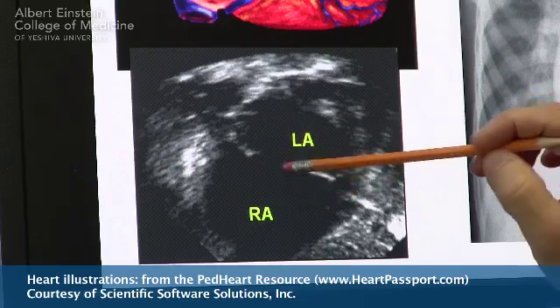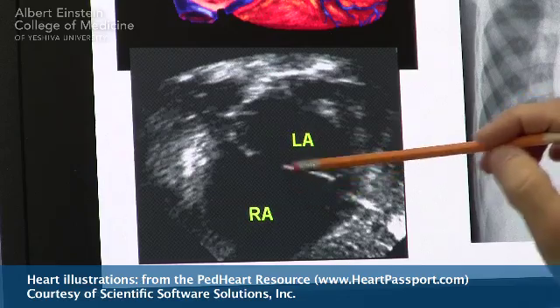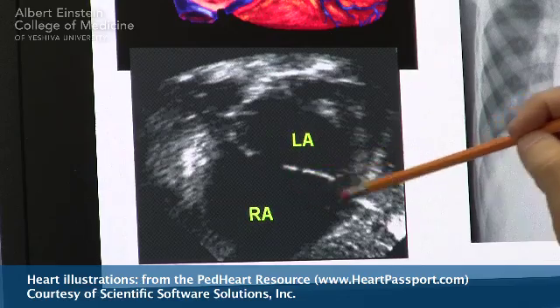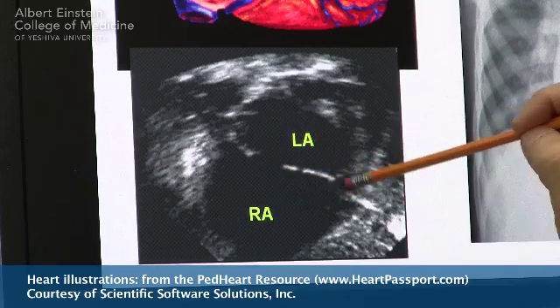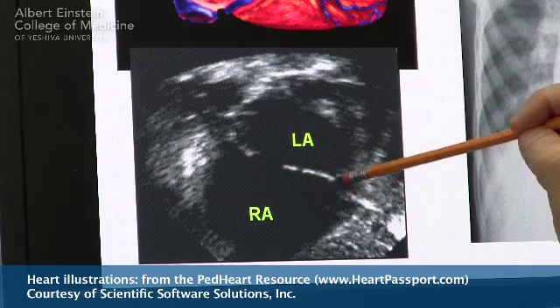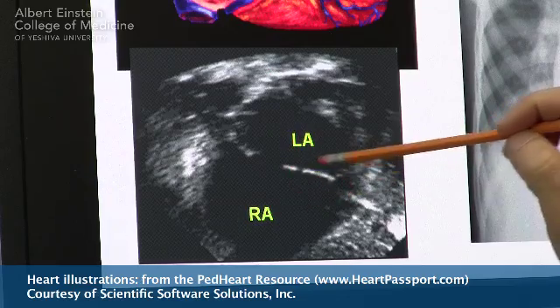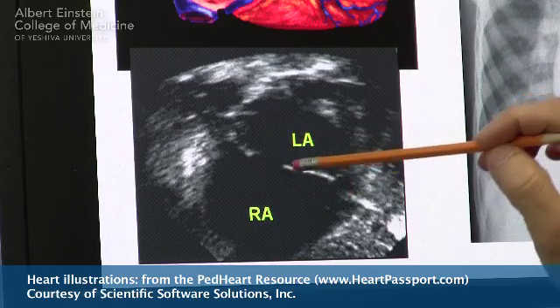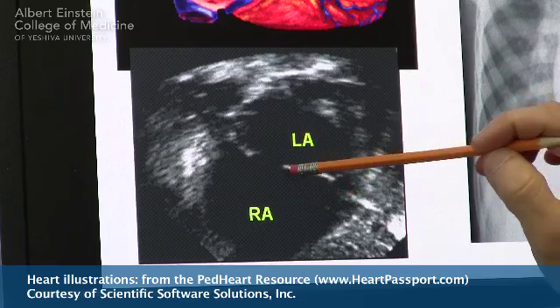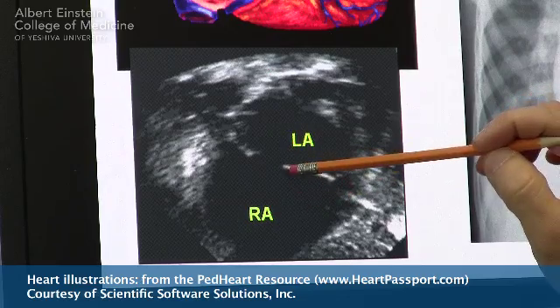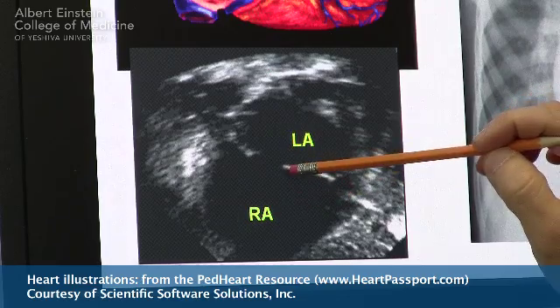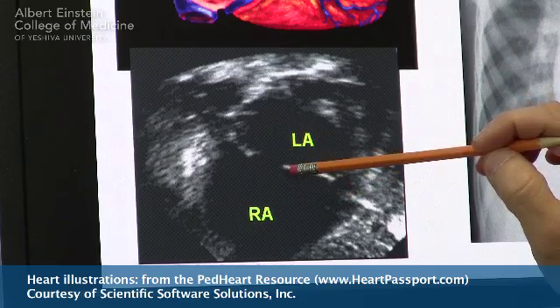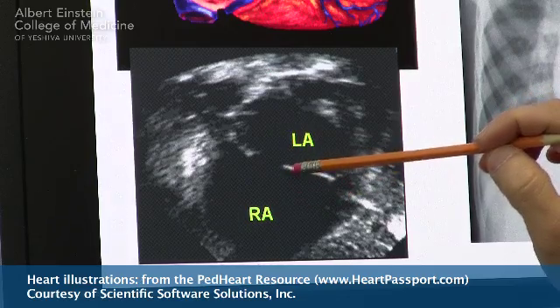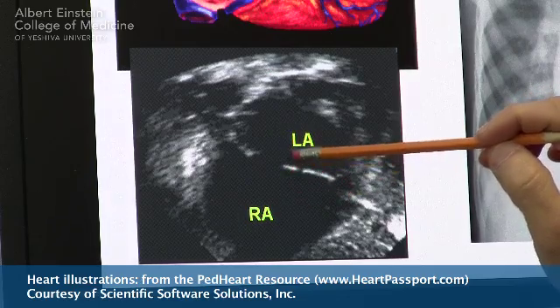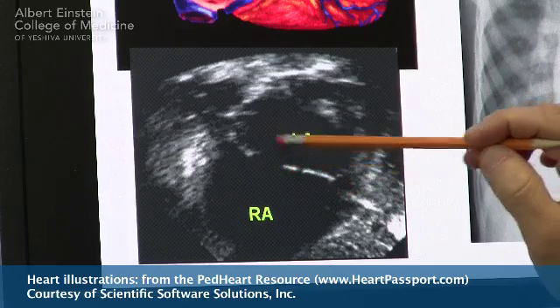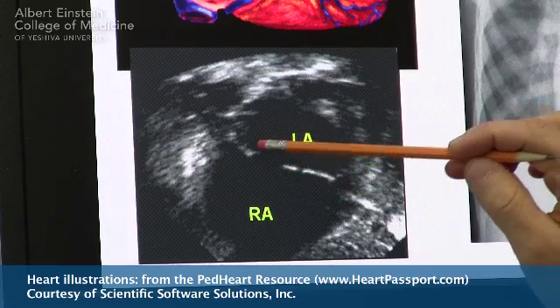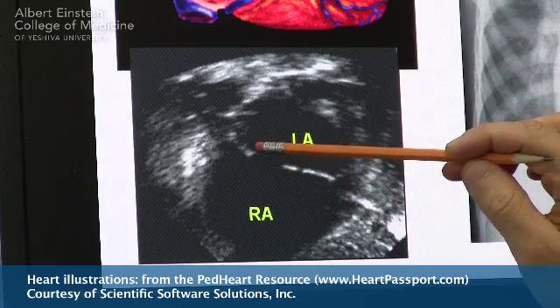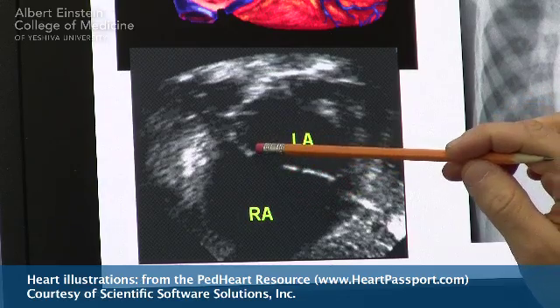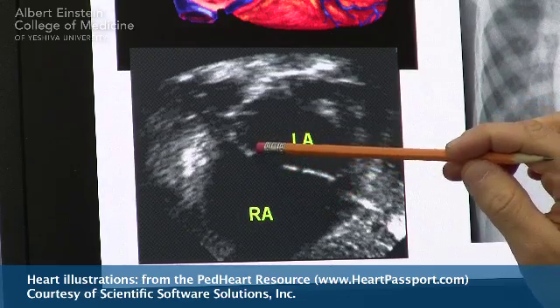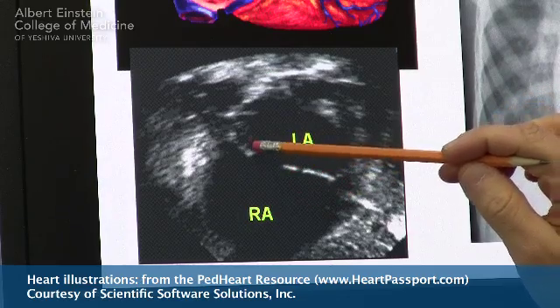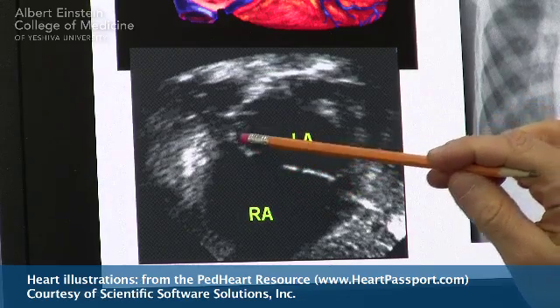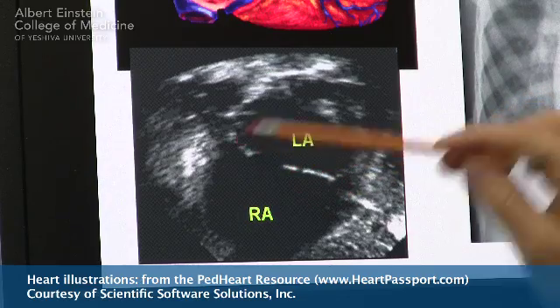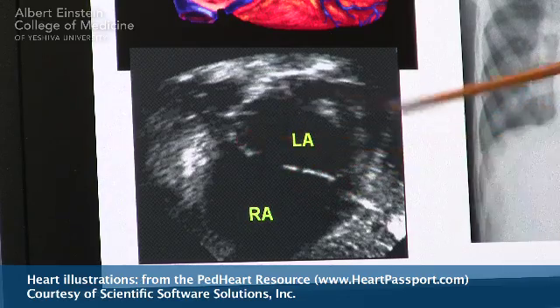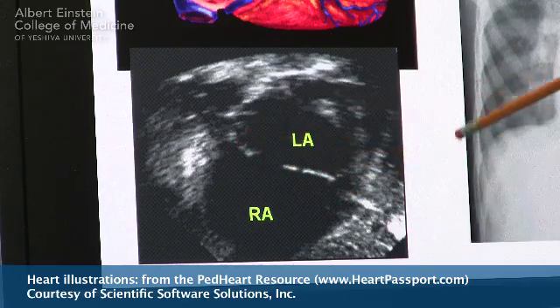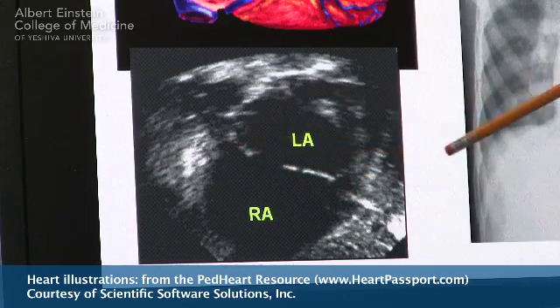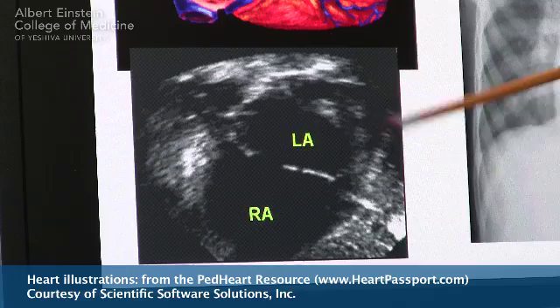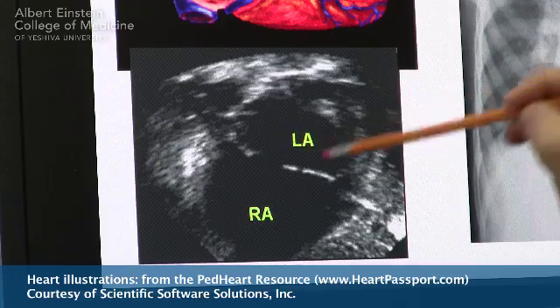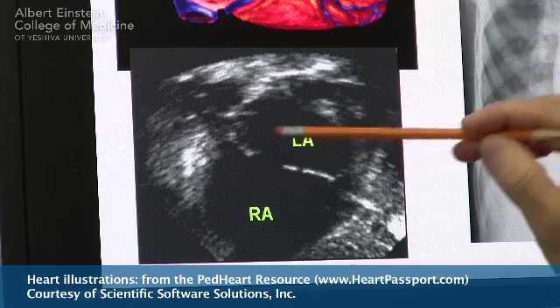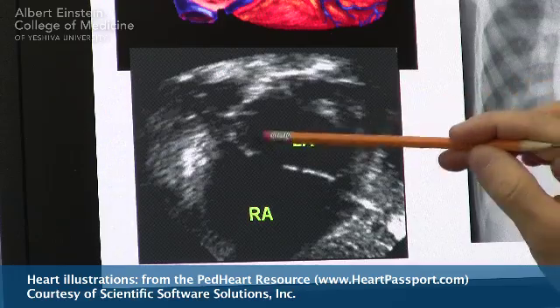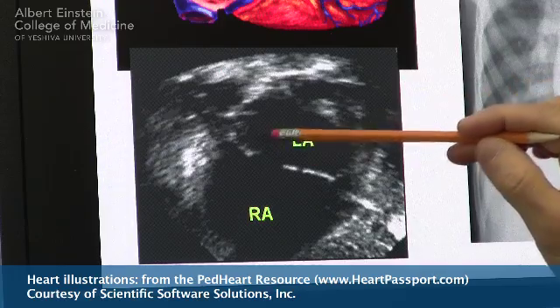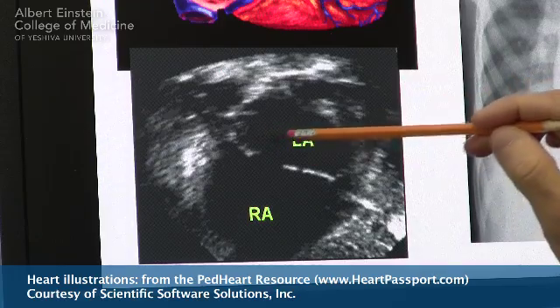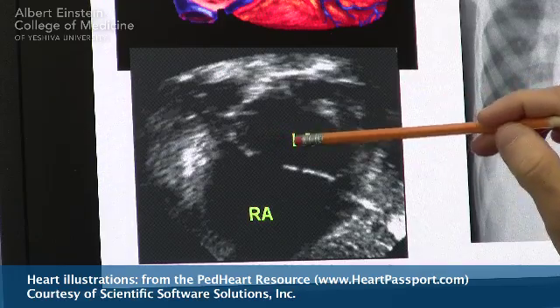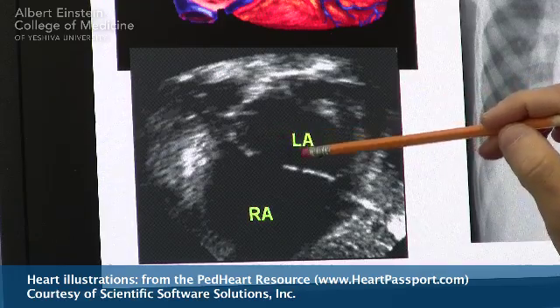You can see here an absence of the wall. This white line stops, and then it picks itself up again over here — and this is the defect.